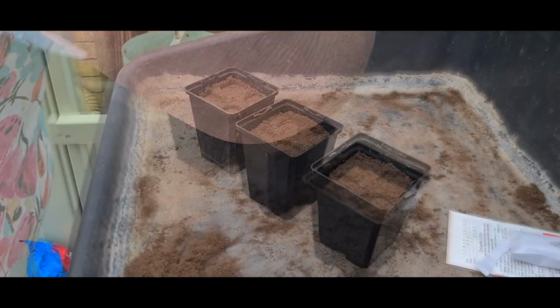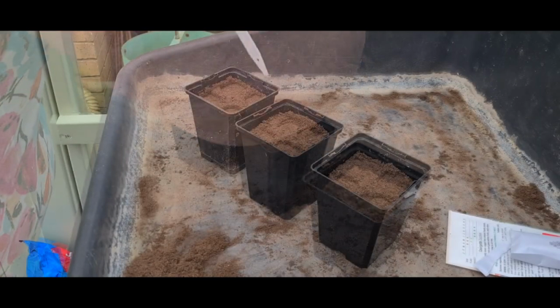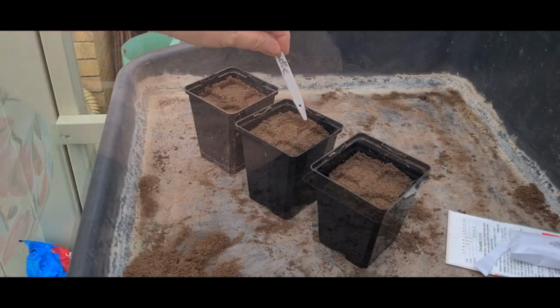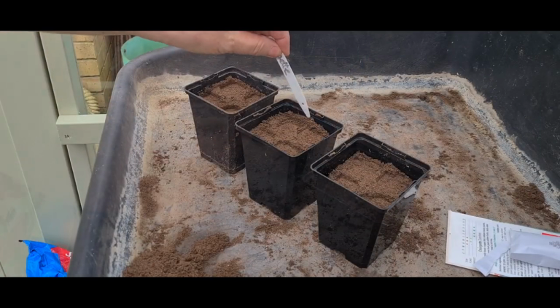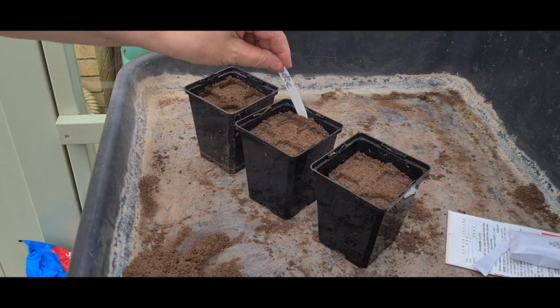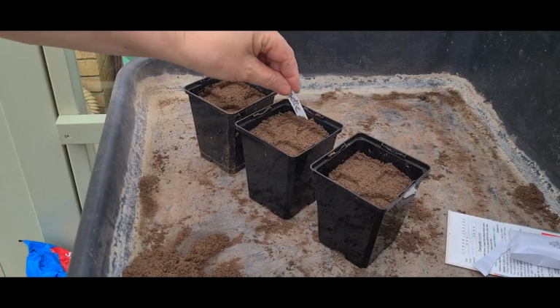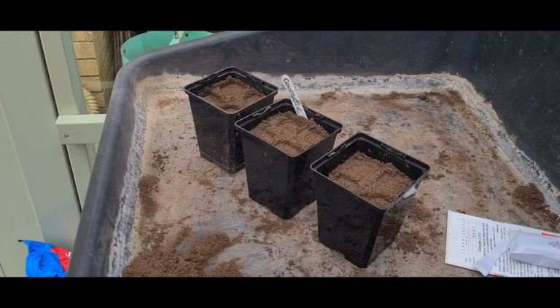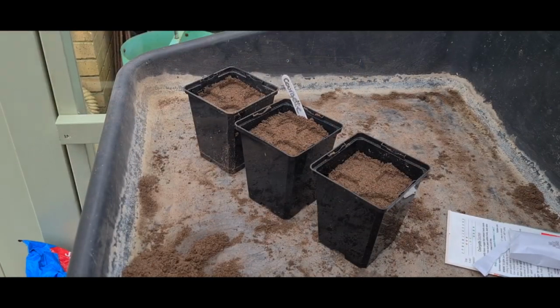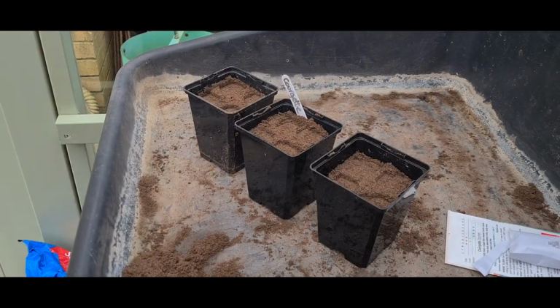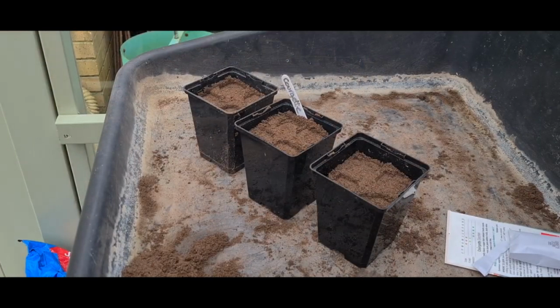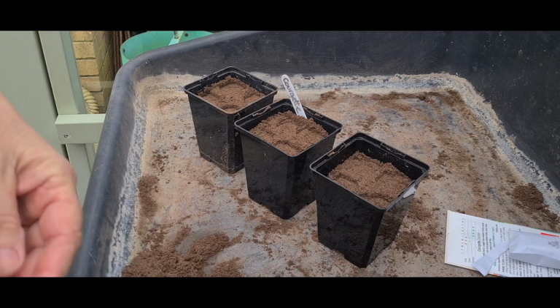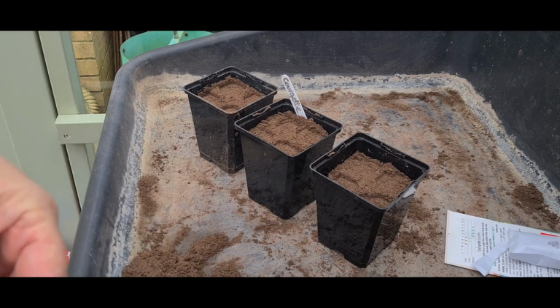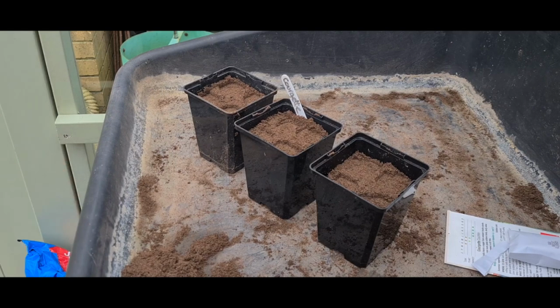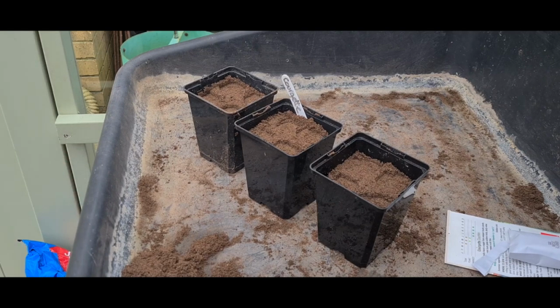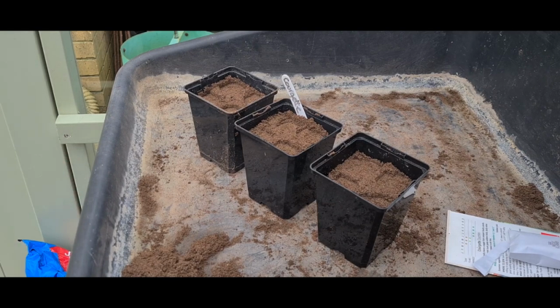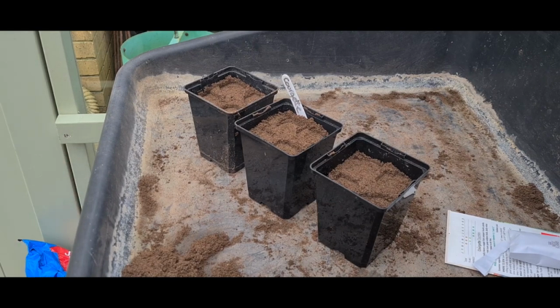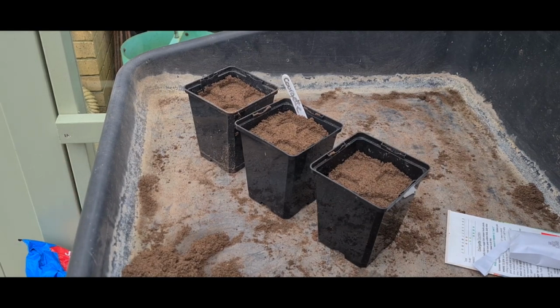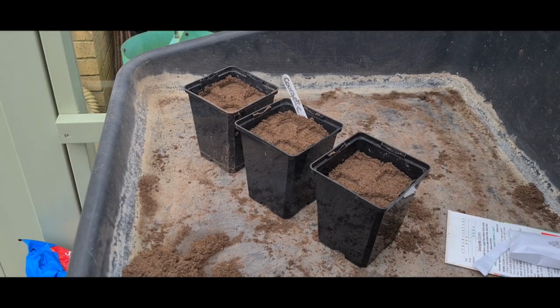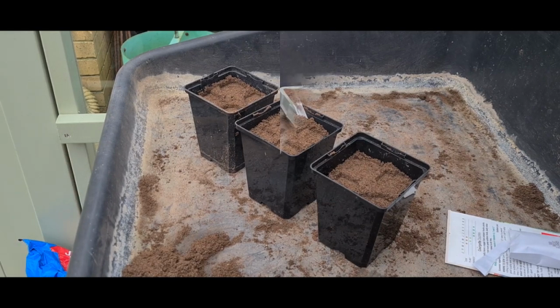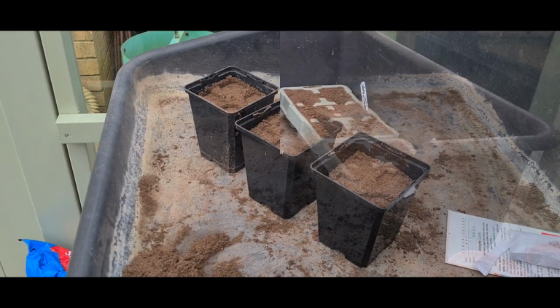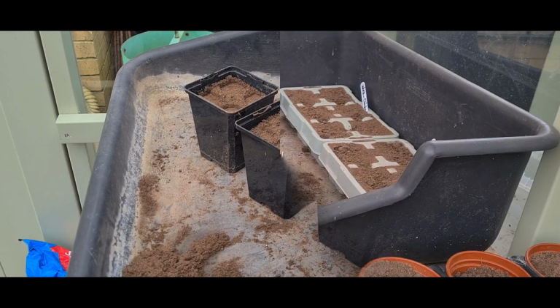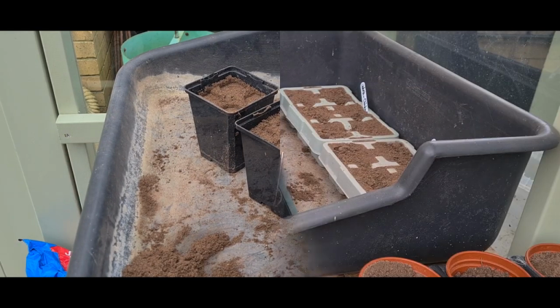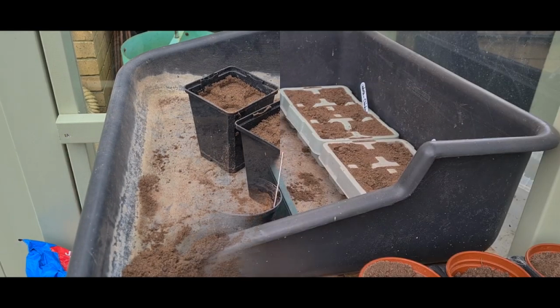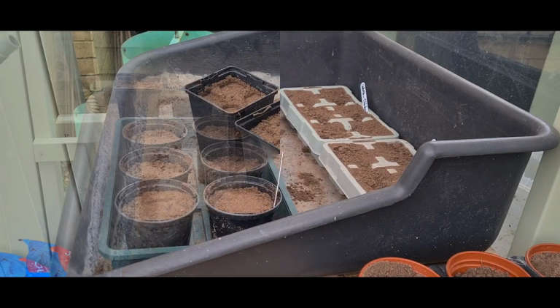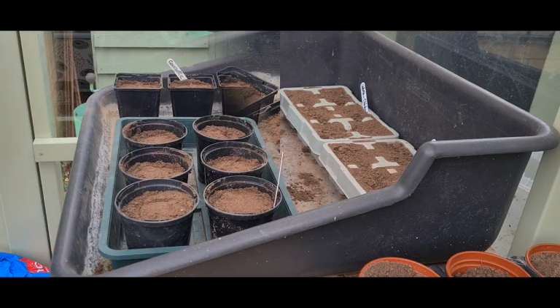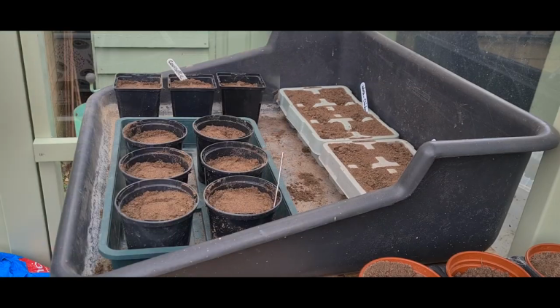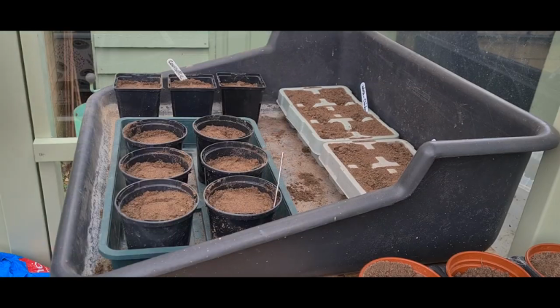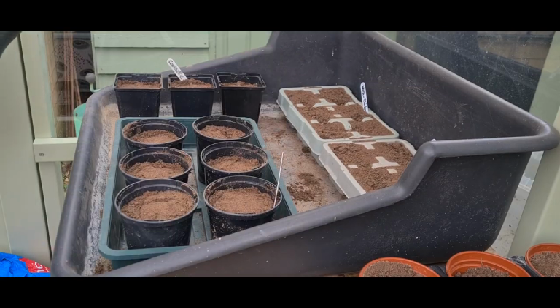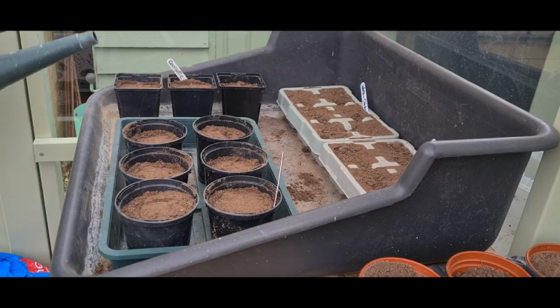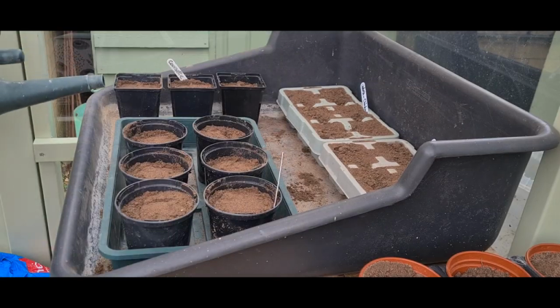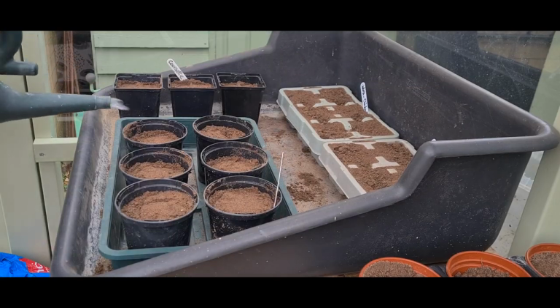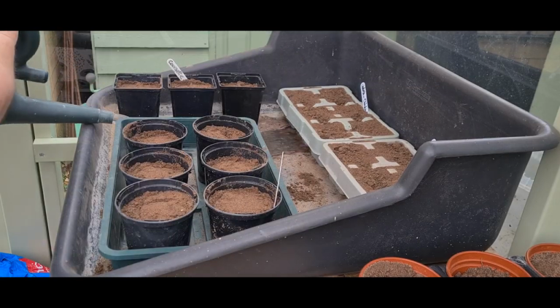I've got labels already and I'll cover it up.